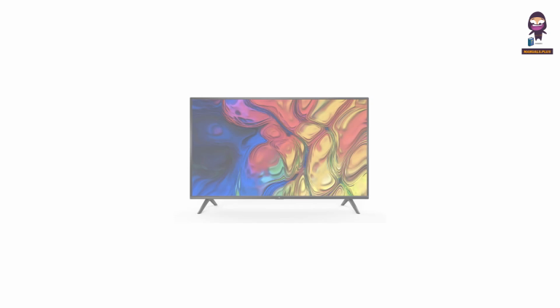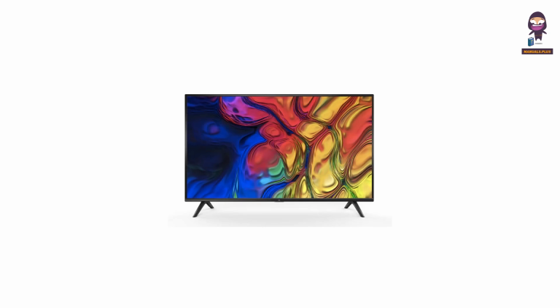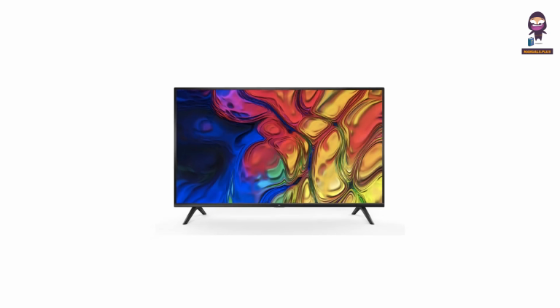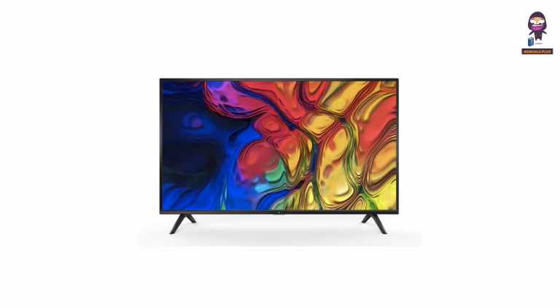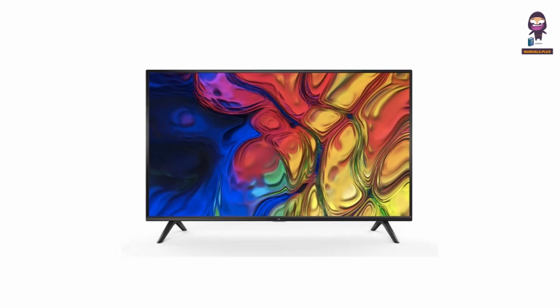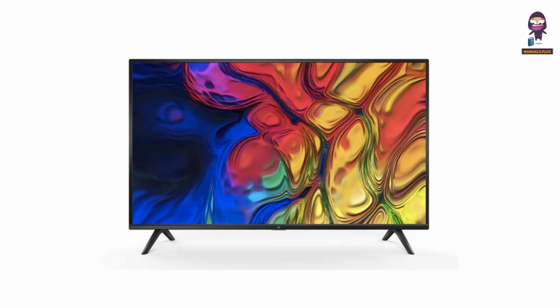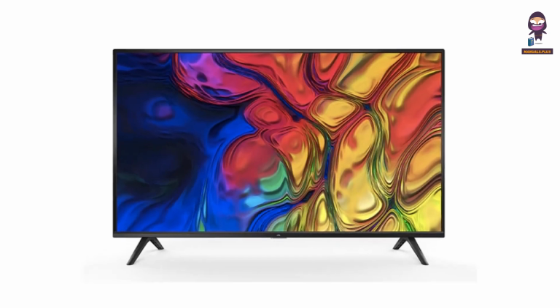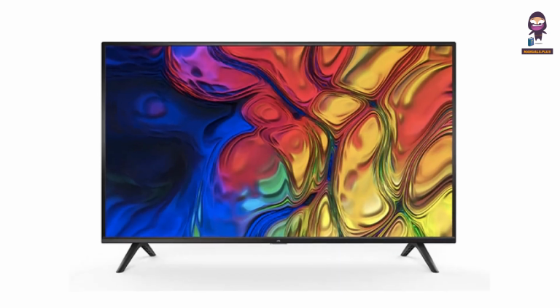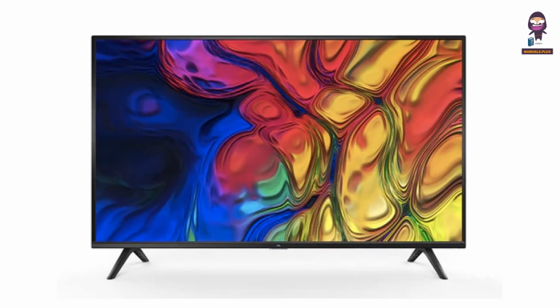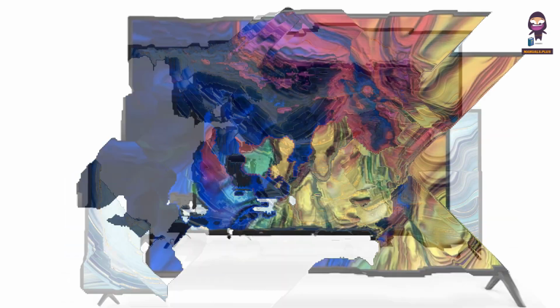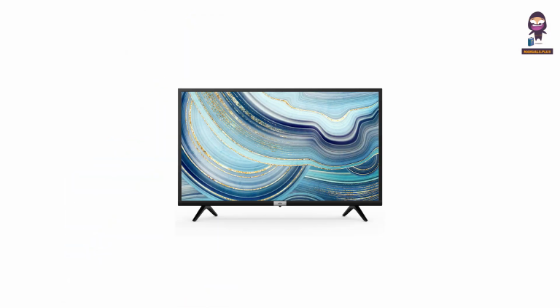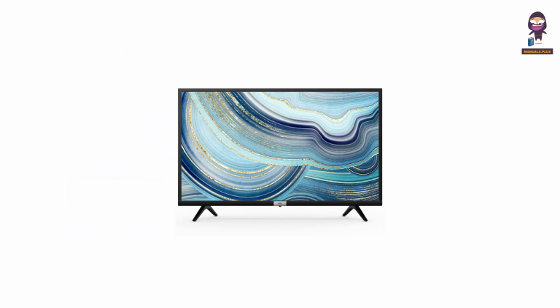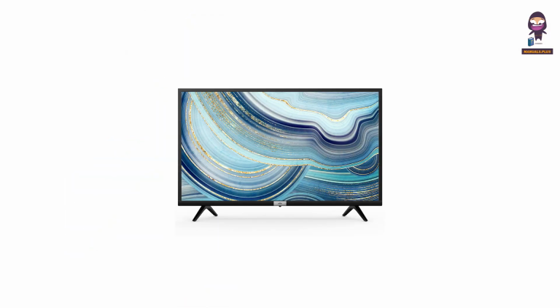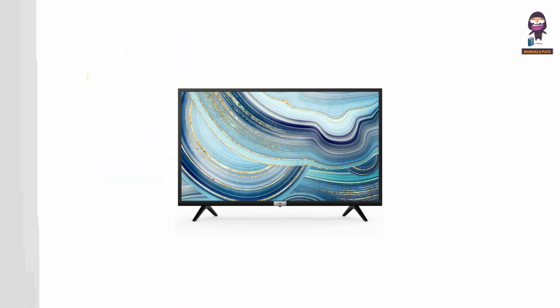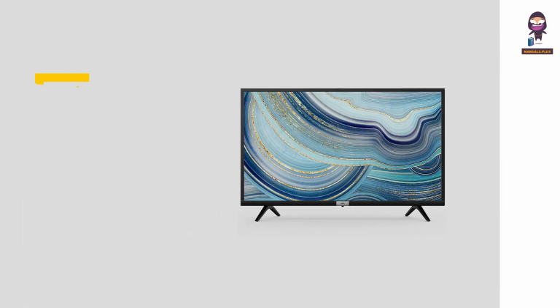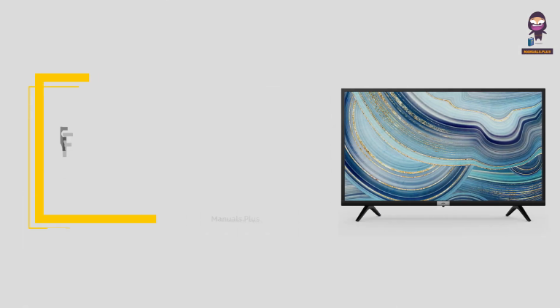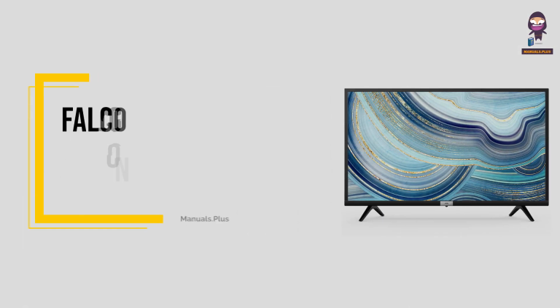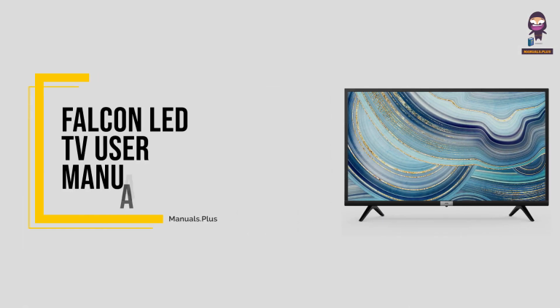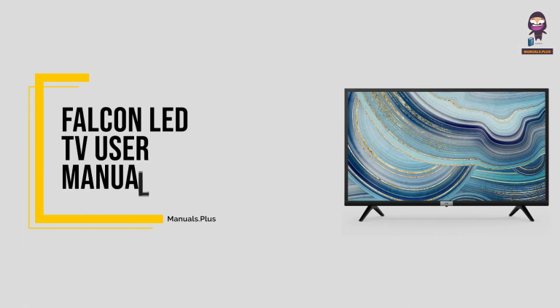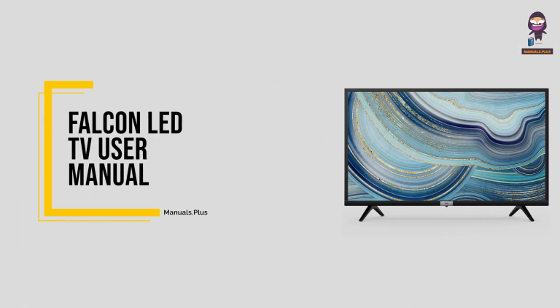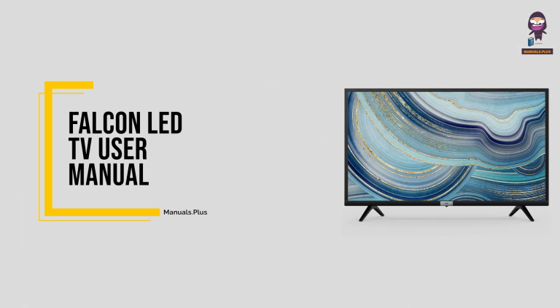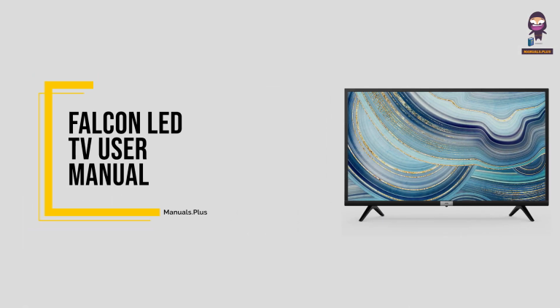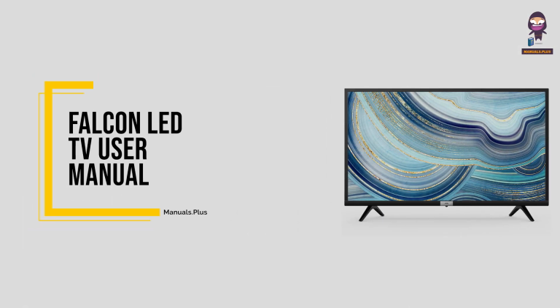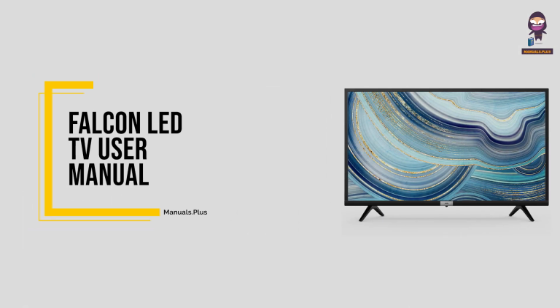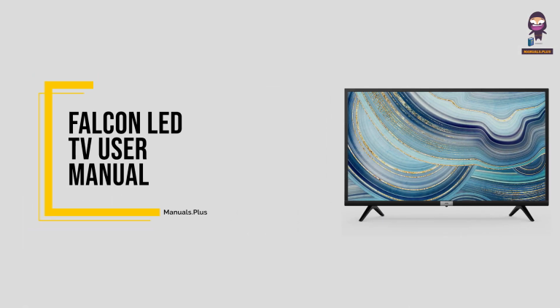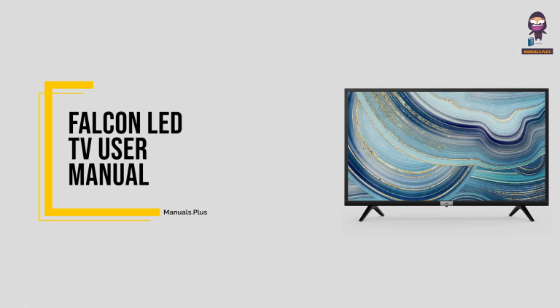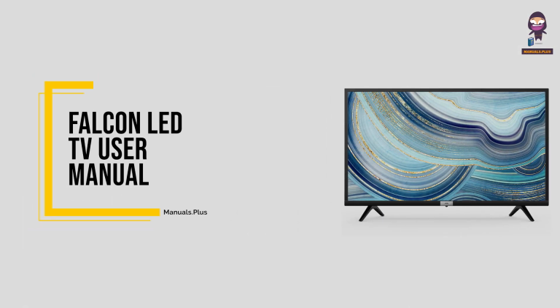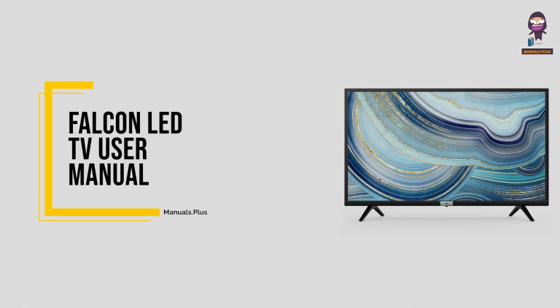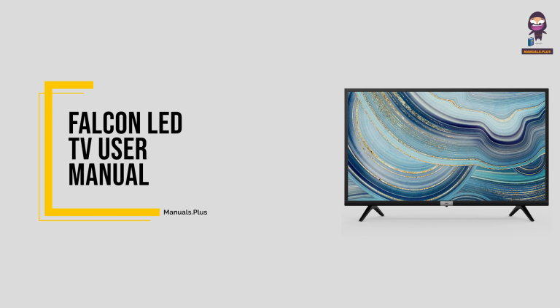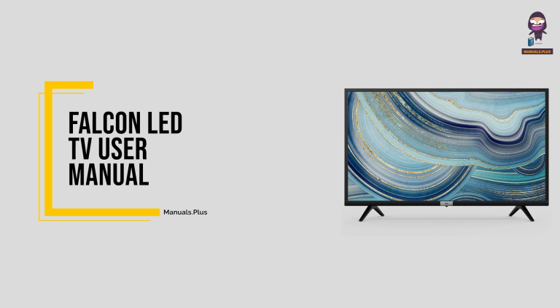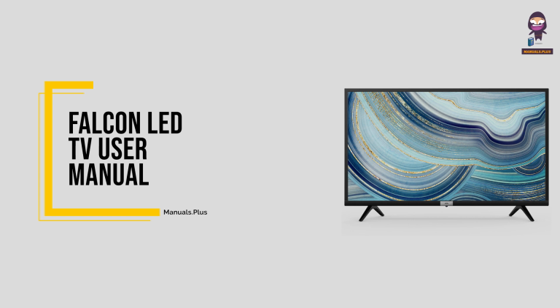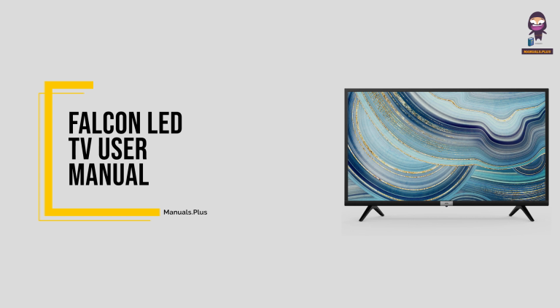Hey everyone. In this video we're going to take an in-depth look at the Falcon LED TV user manual.